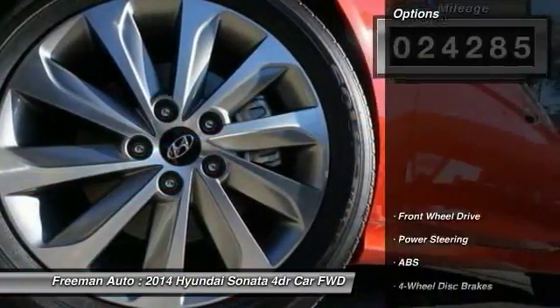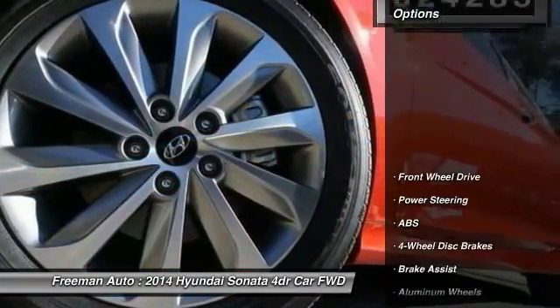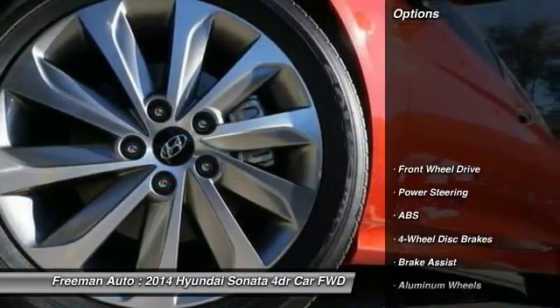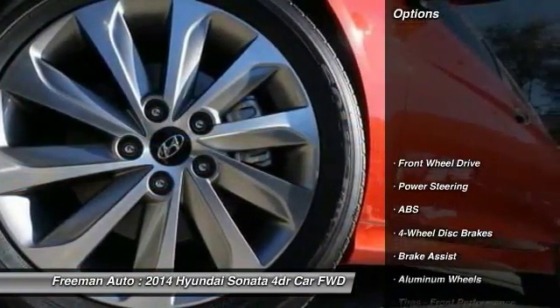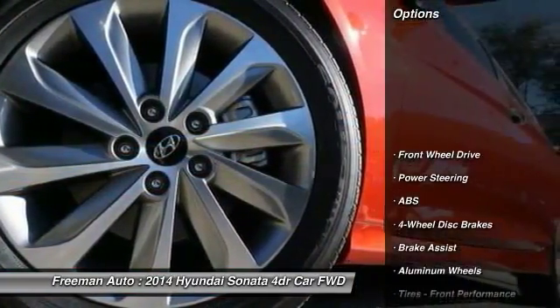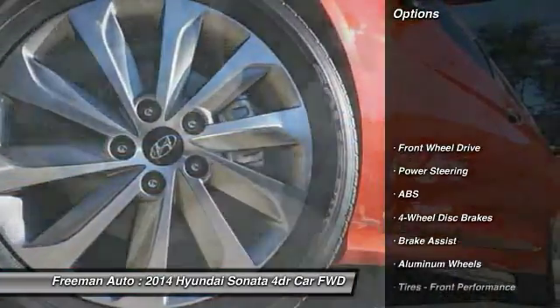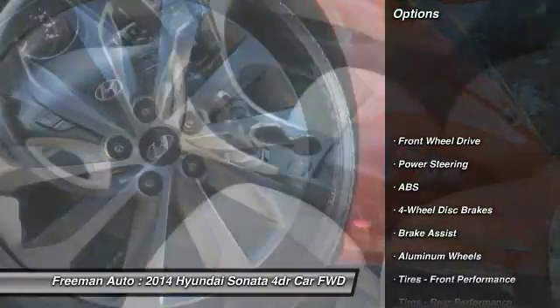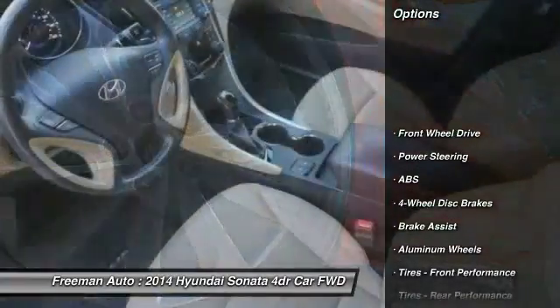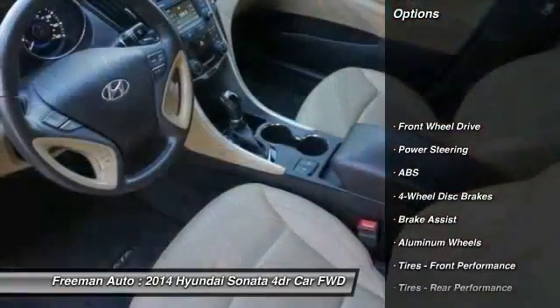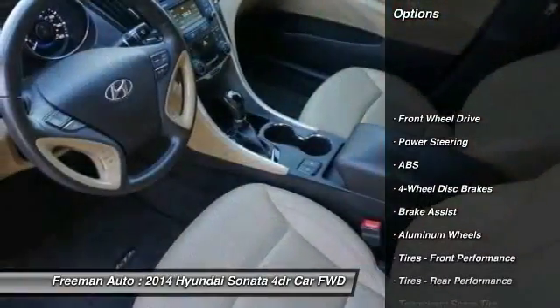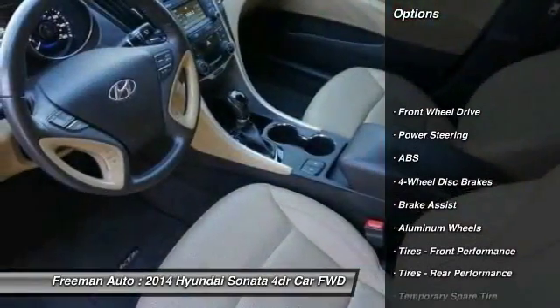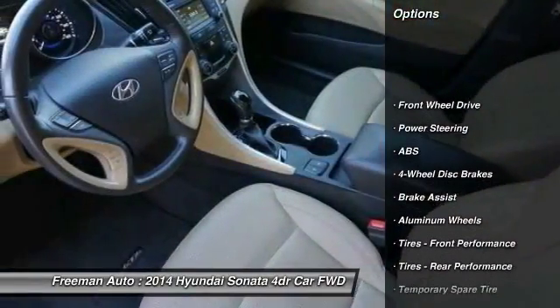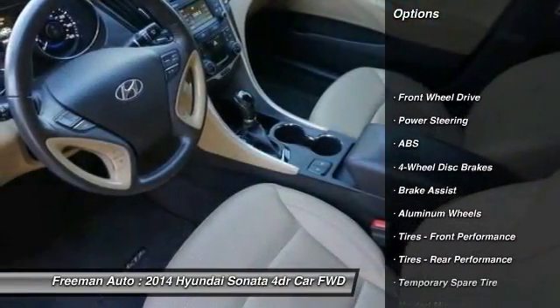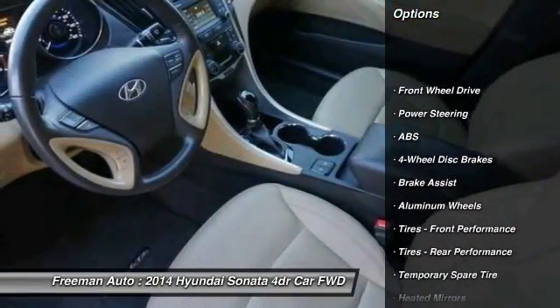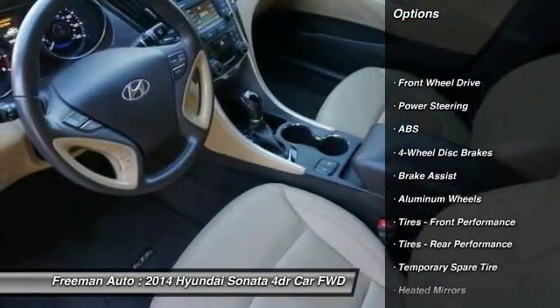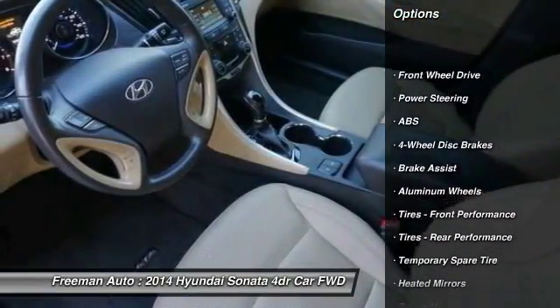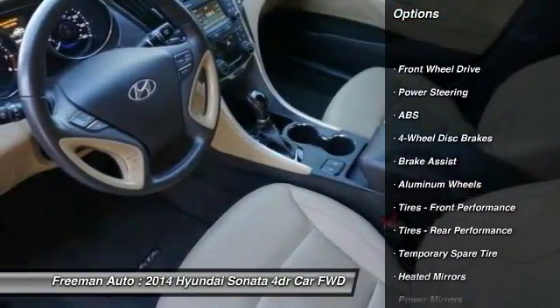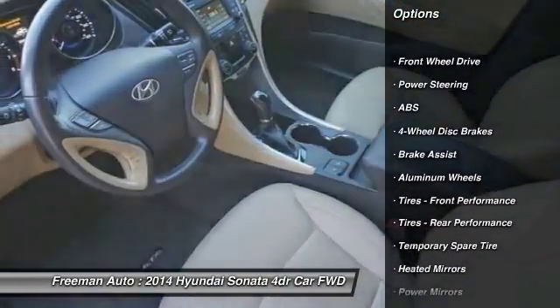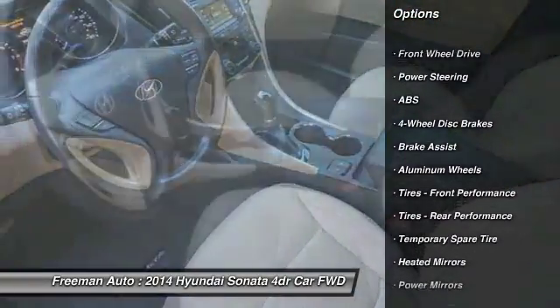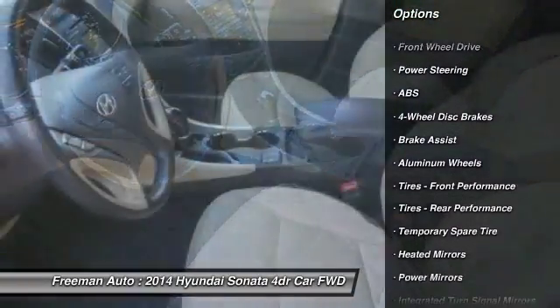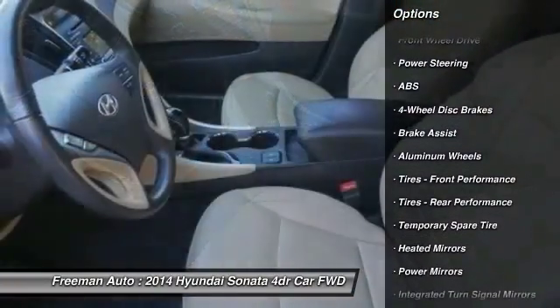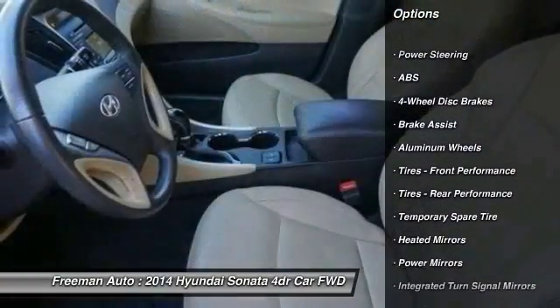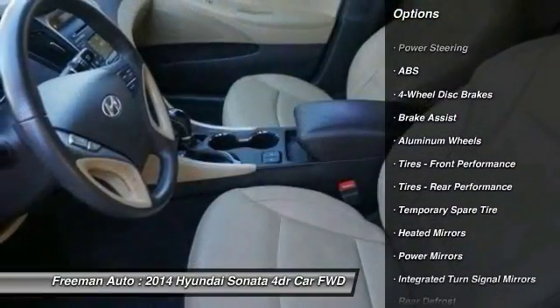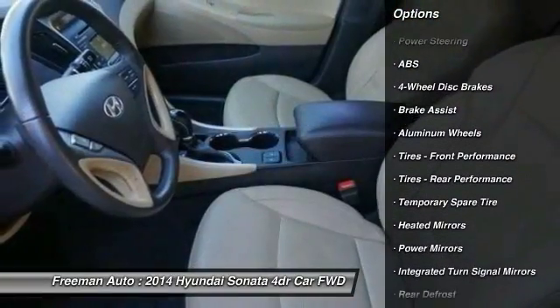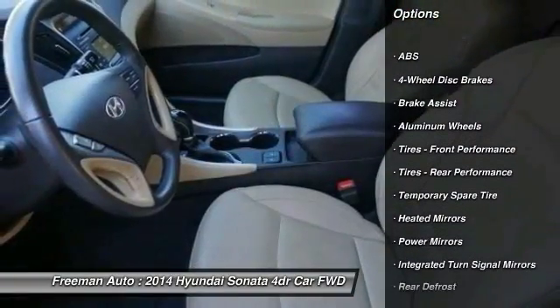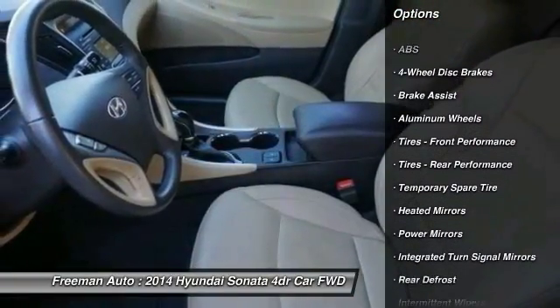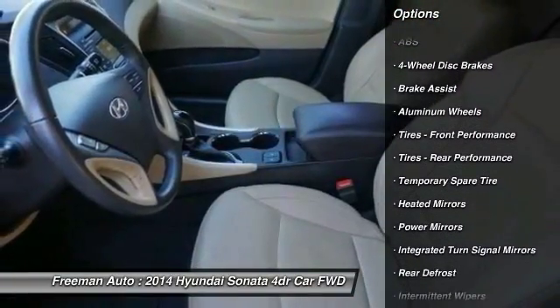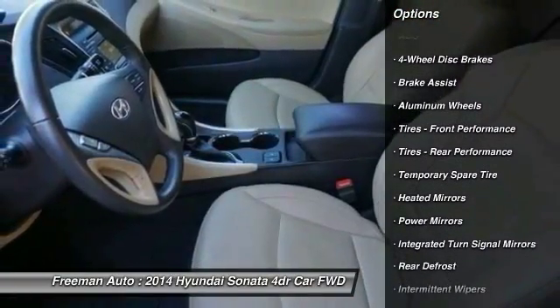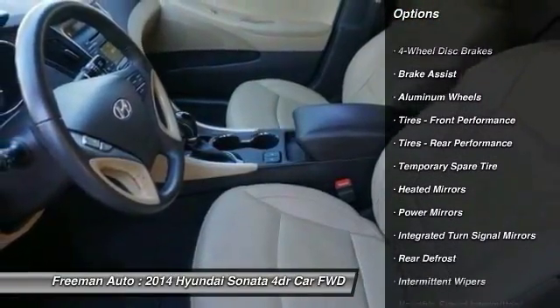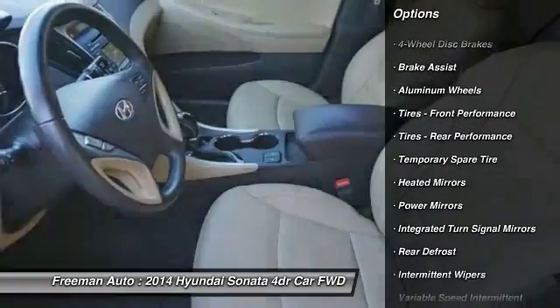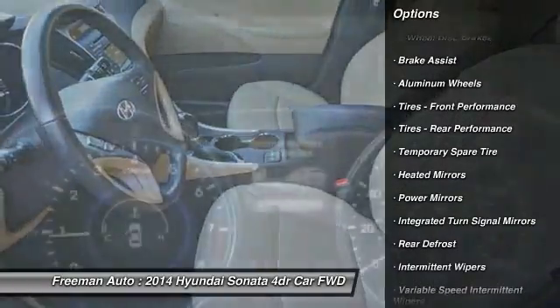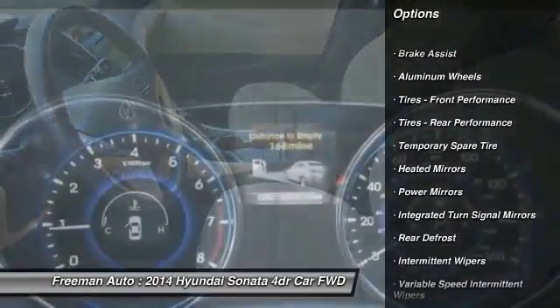Stability control, steering wheel audio controls, keyless entry, traction control, anti-lock braking system.